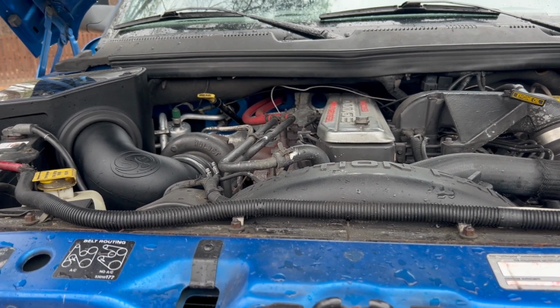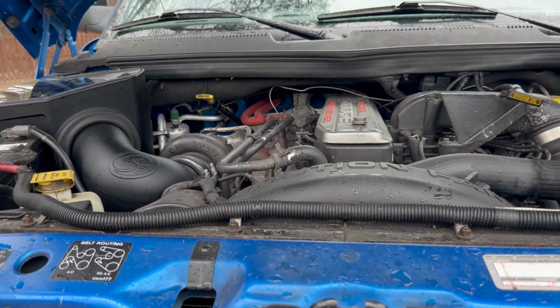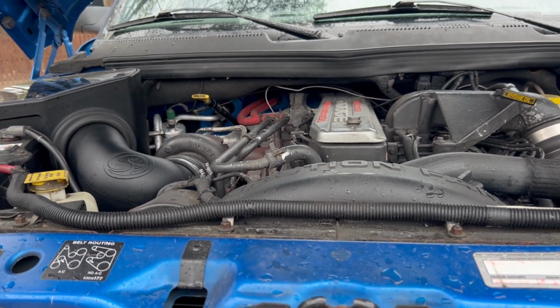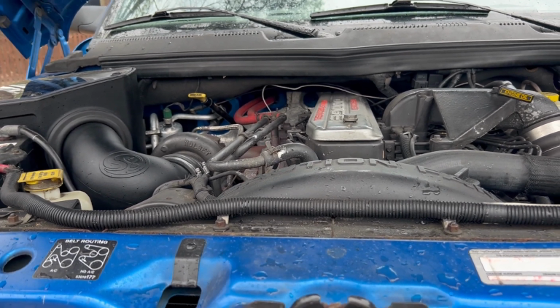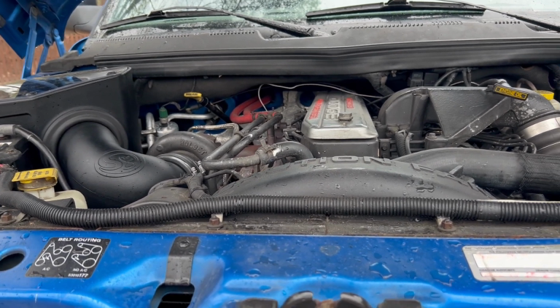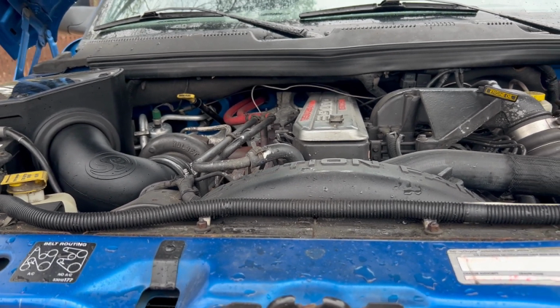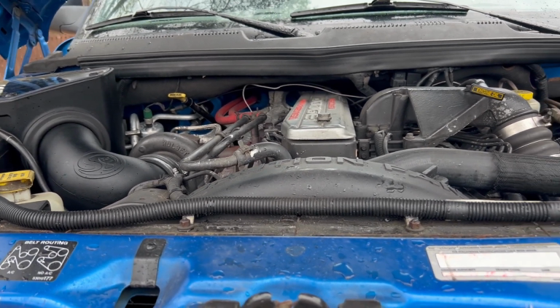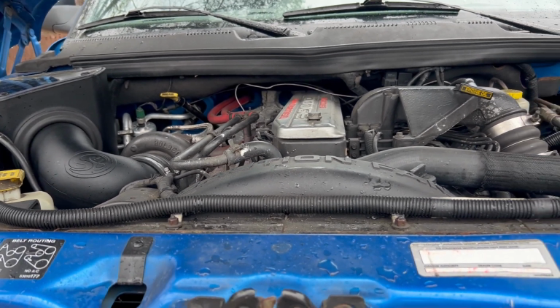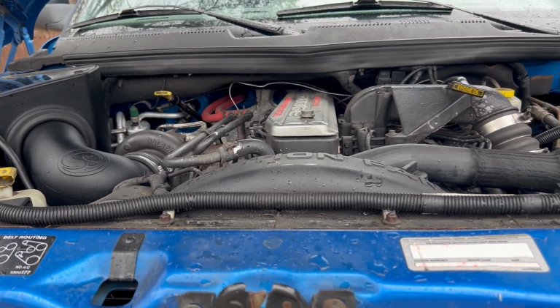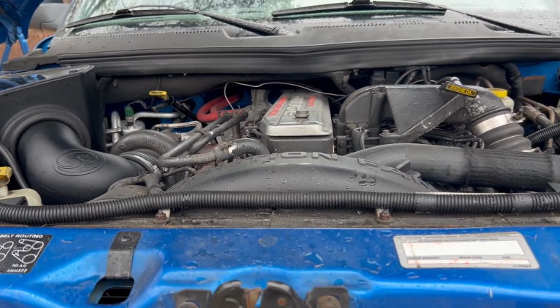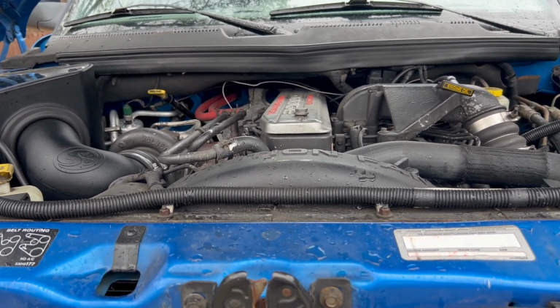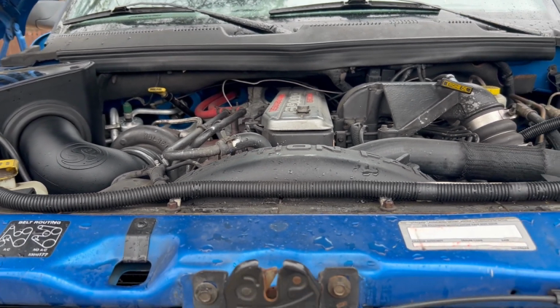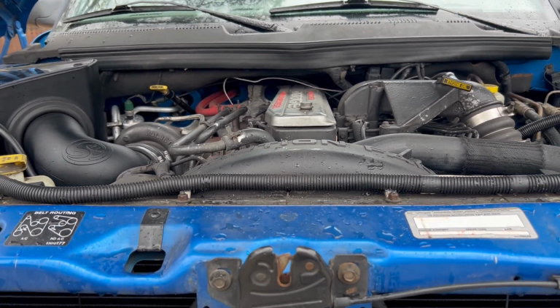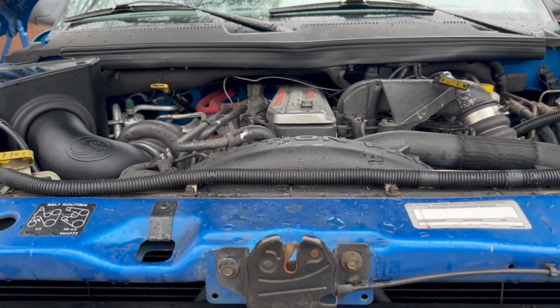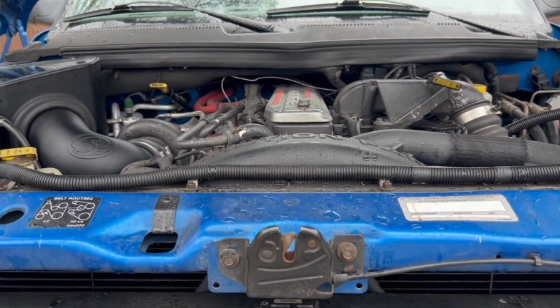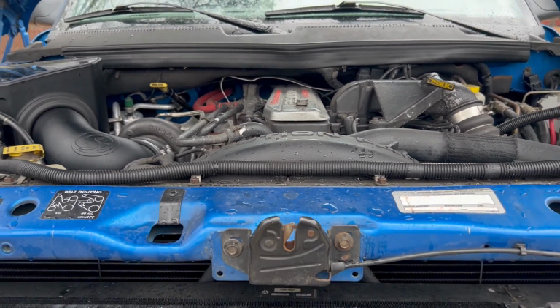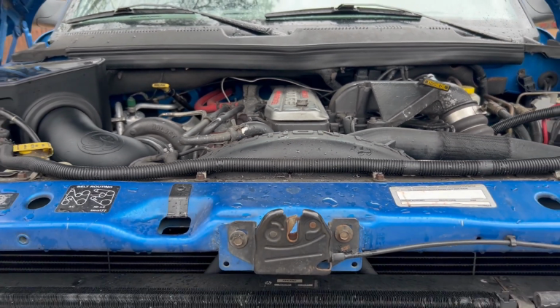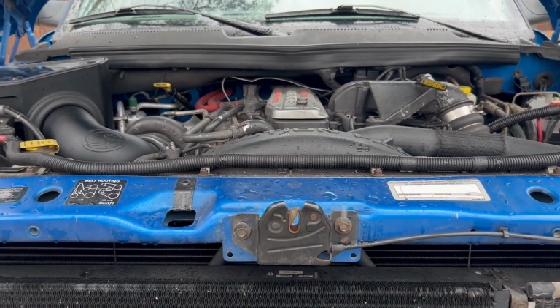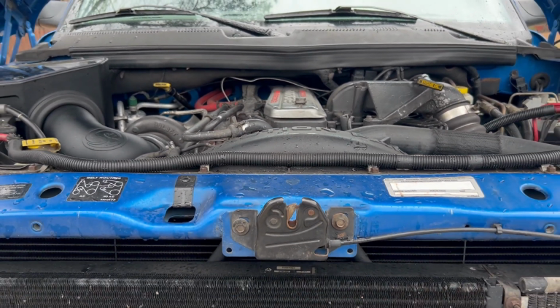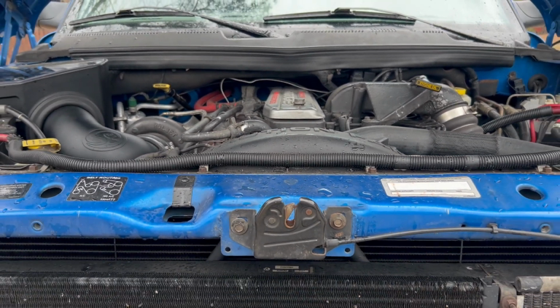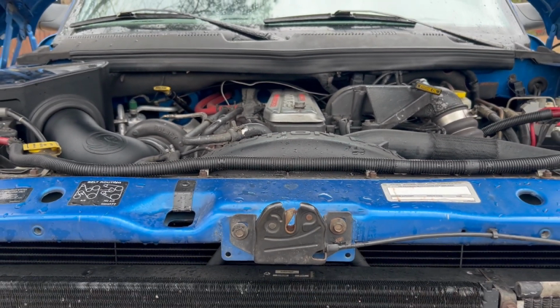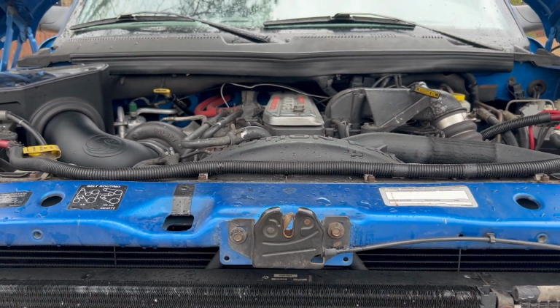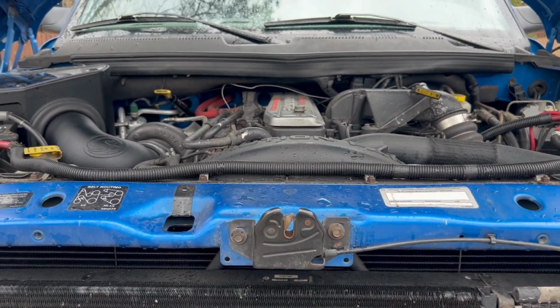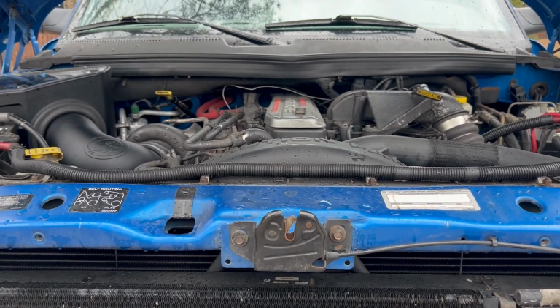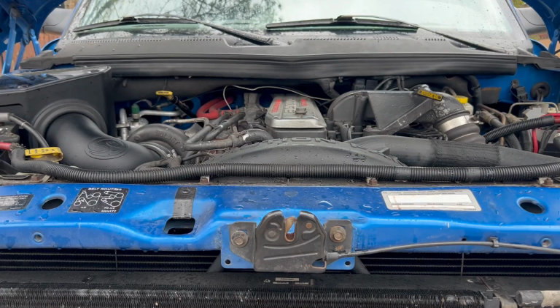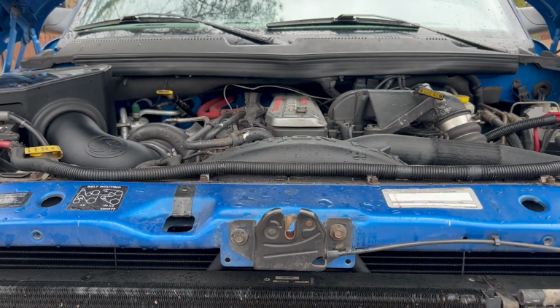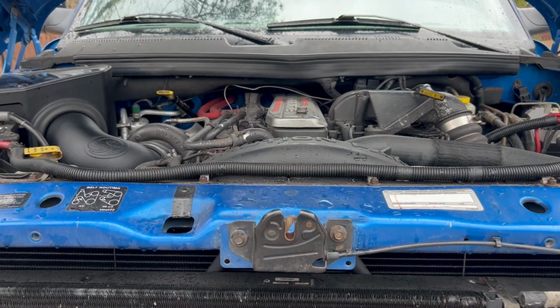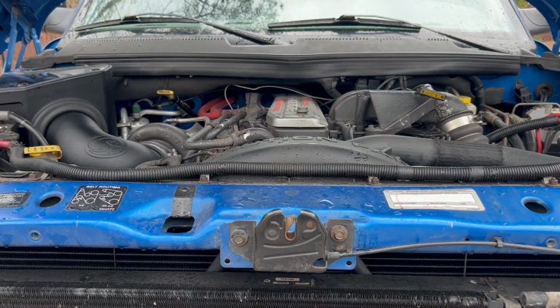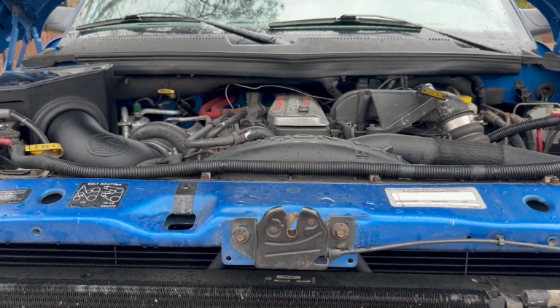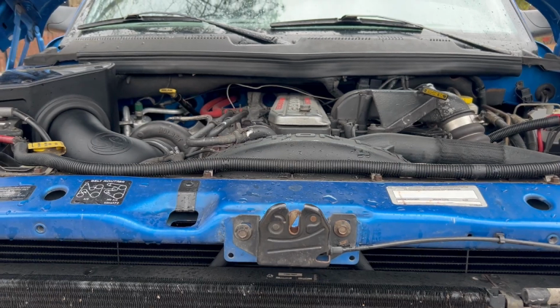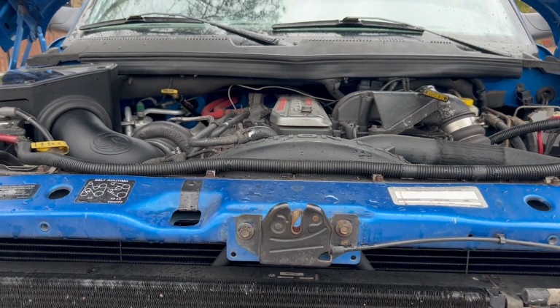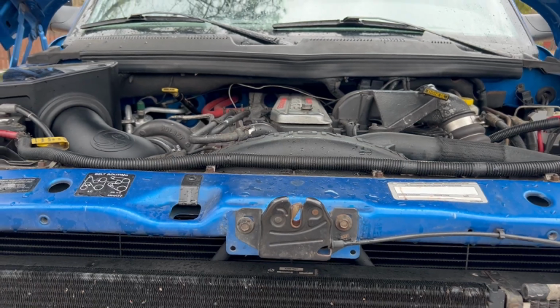Very happy with this '98 12-valve. I mean, wow, what a find, right?